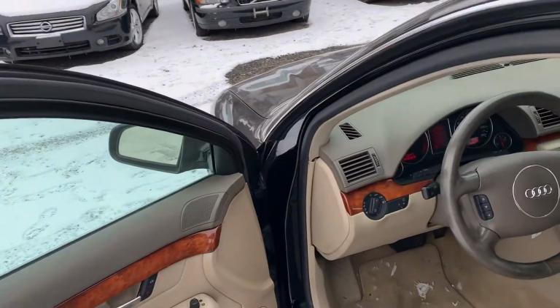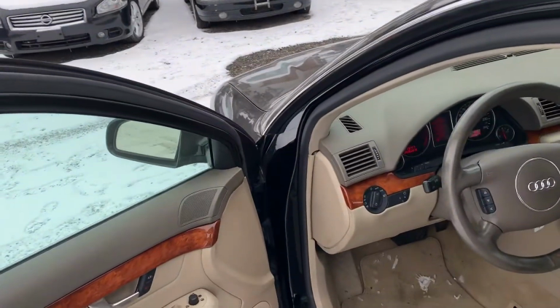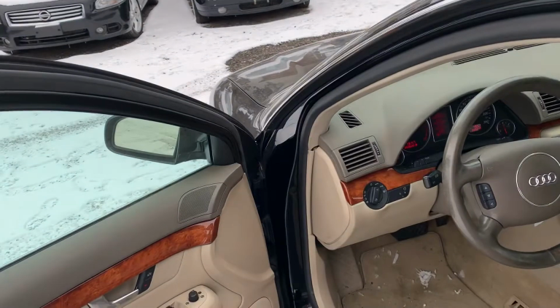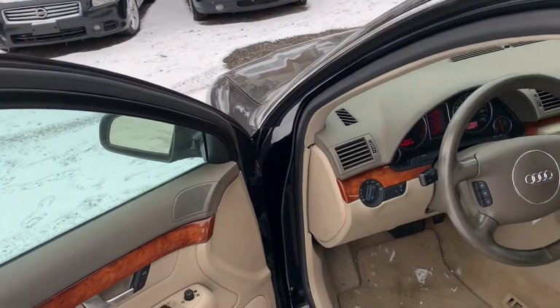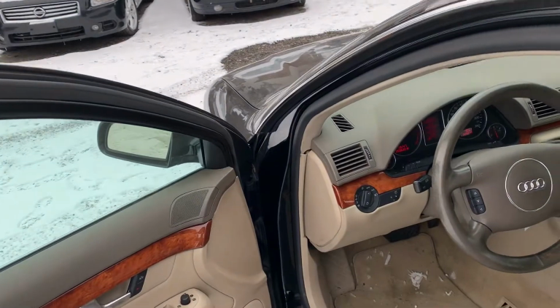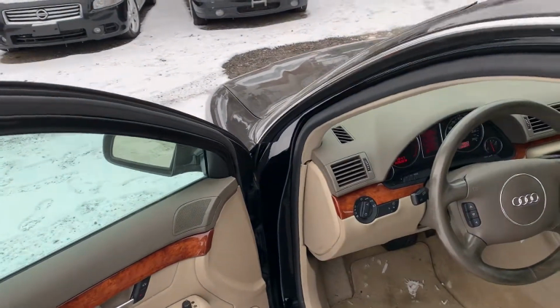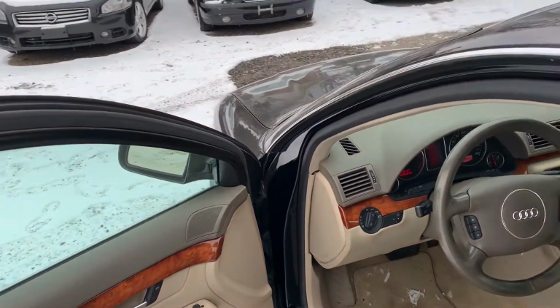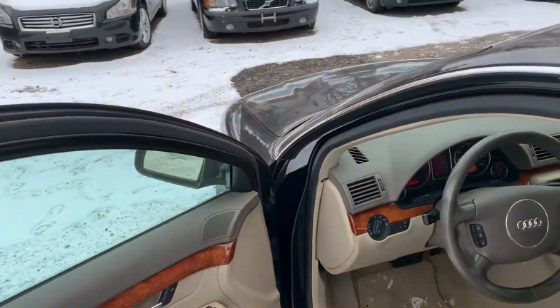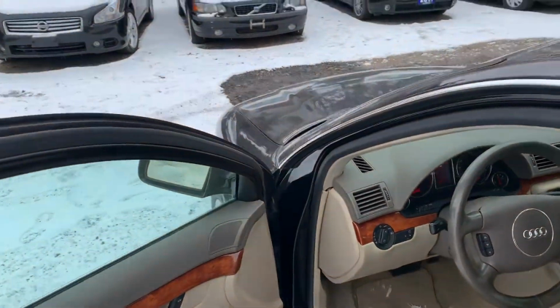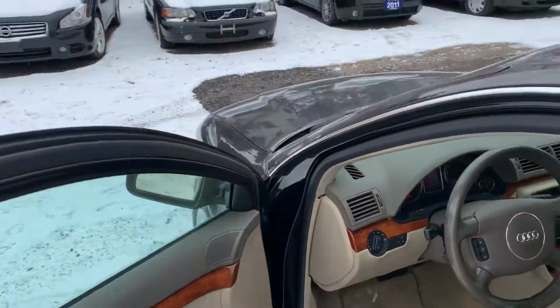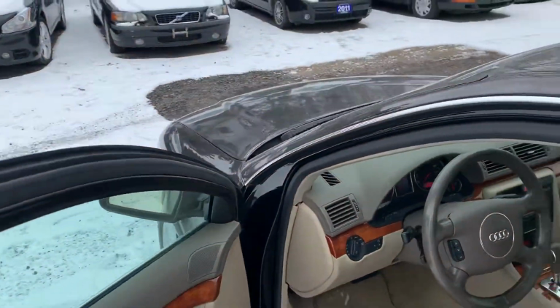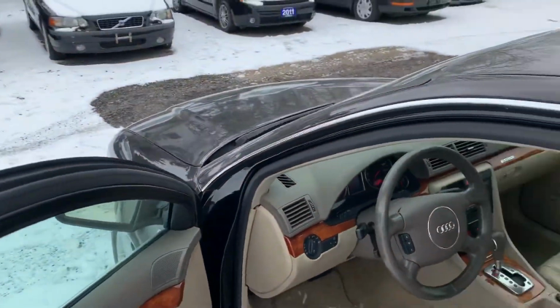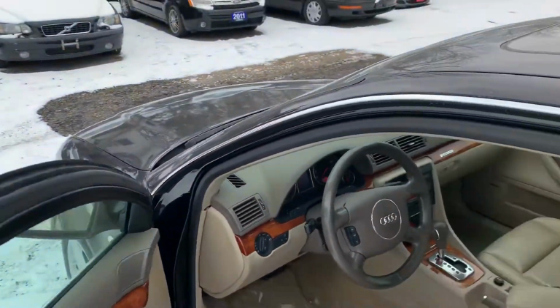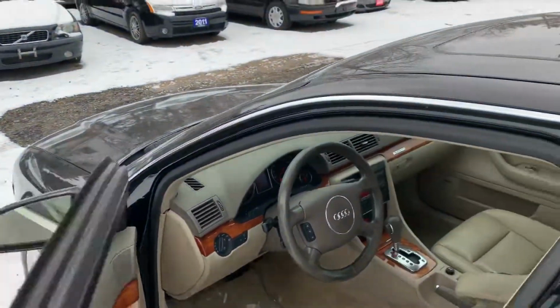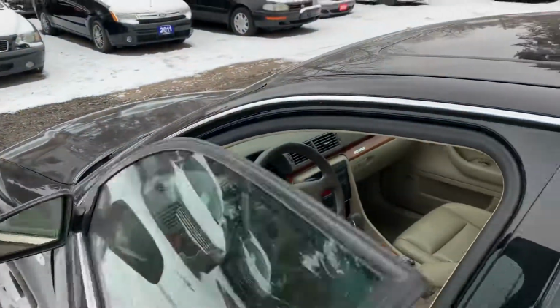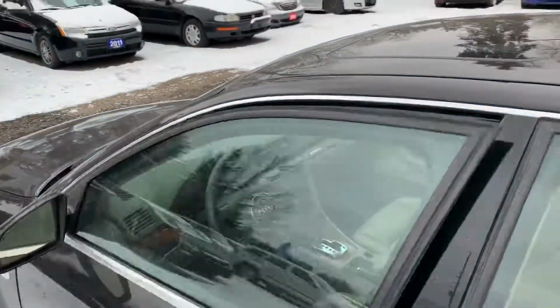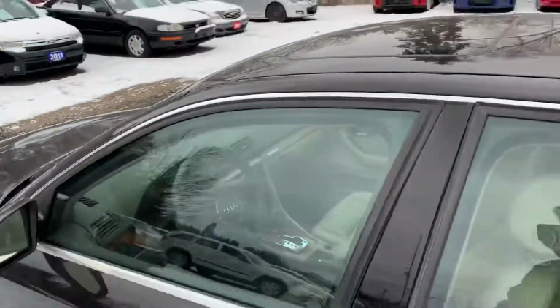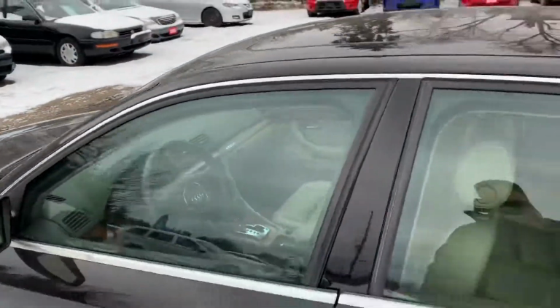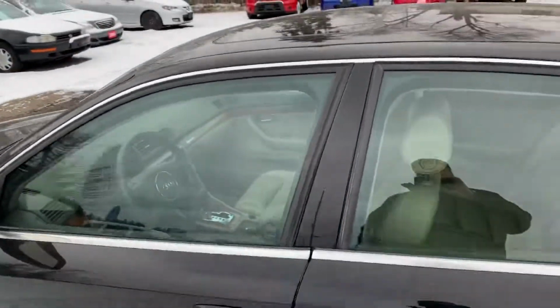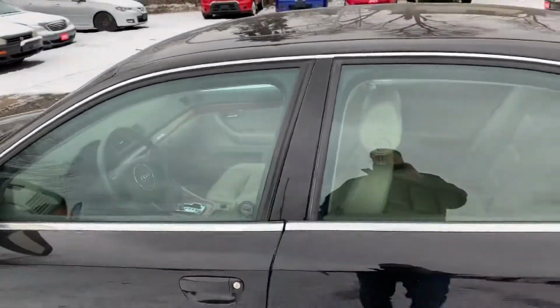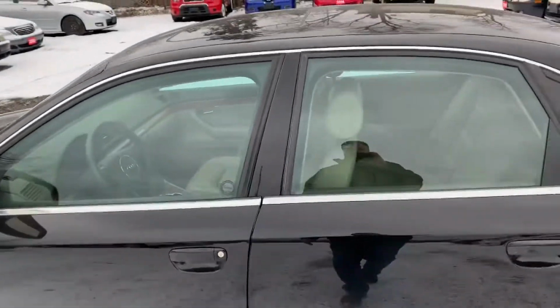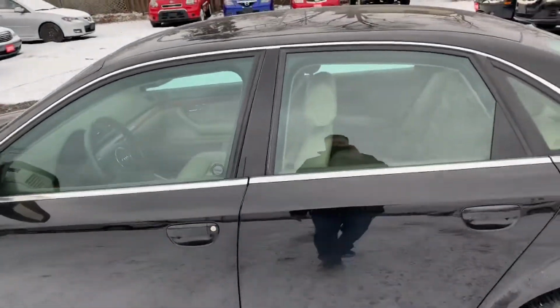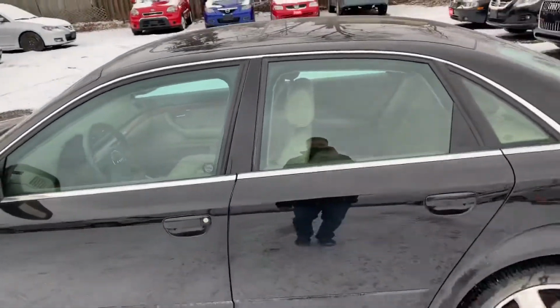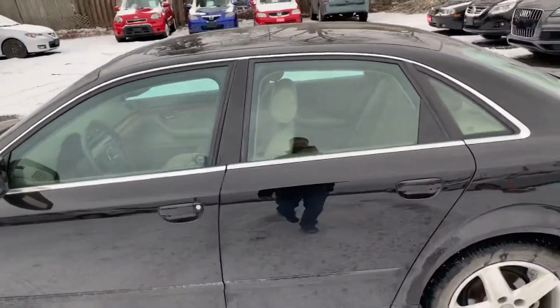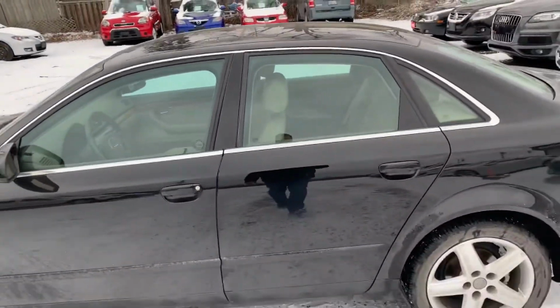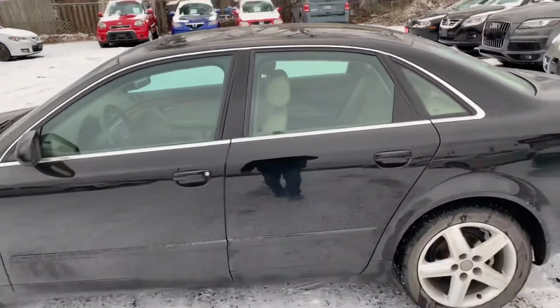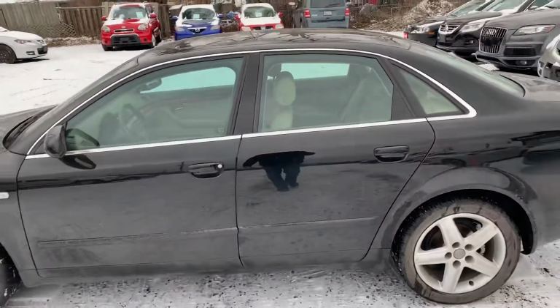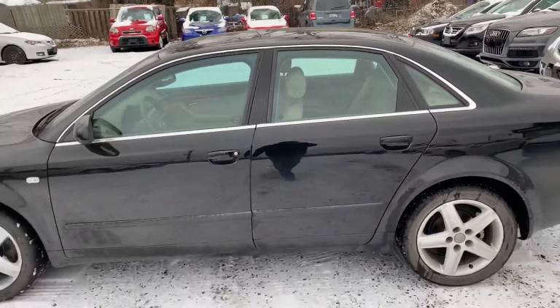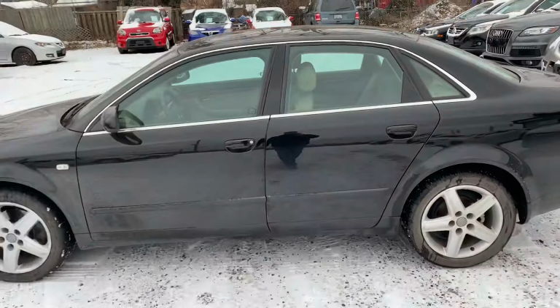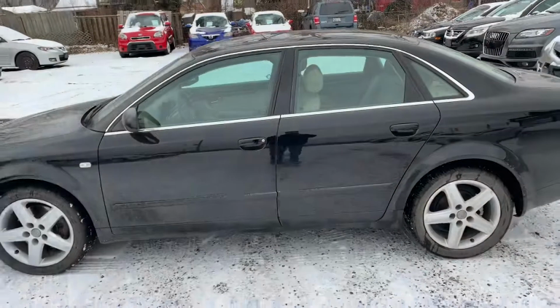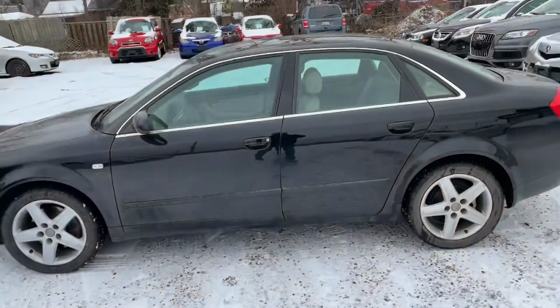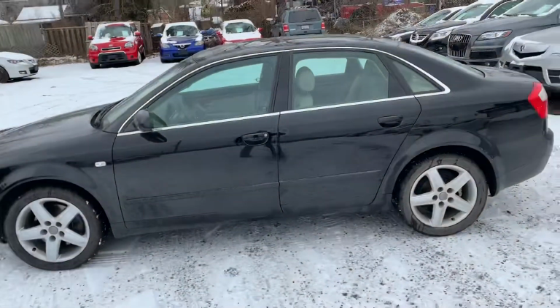228,000 kilometers. This is built like a tank — a lot of life left in this vehicle.